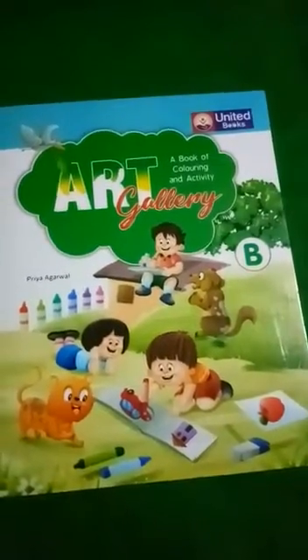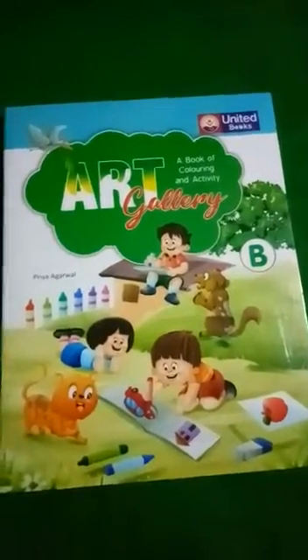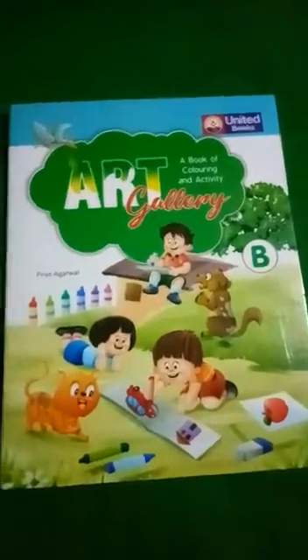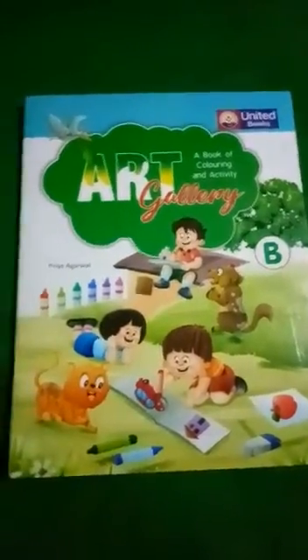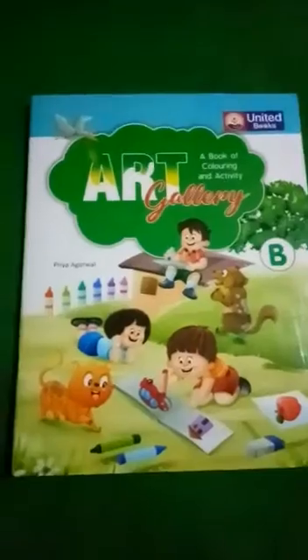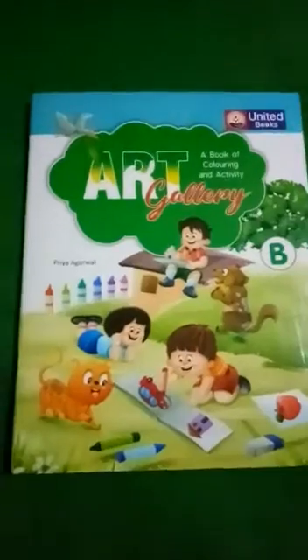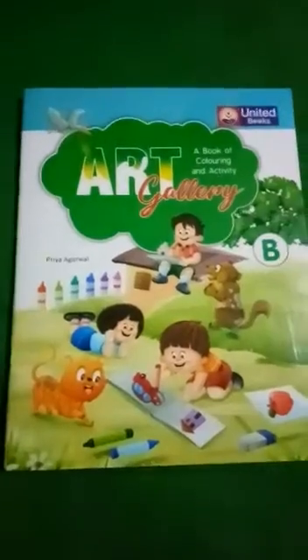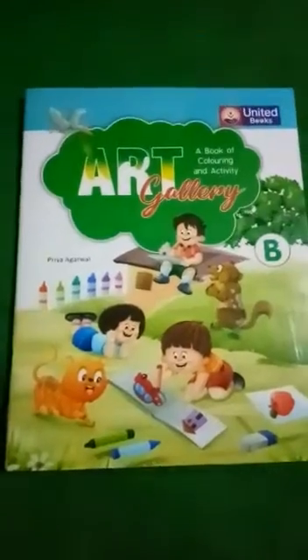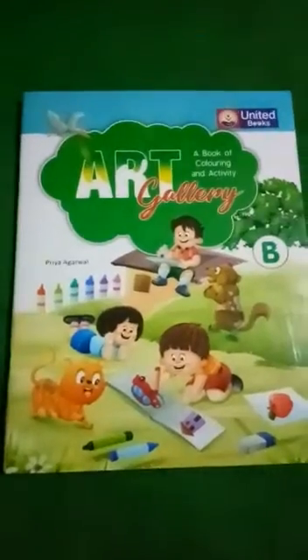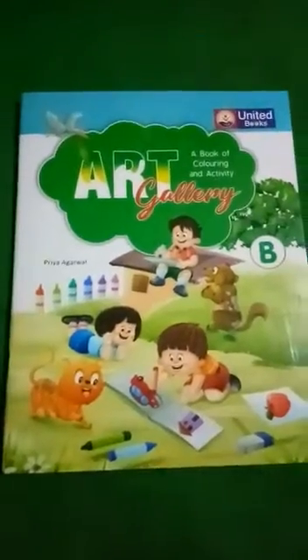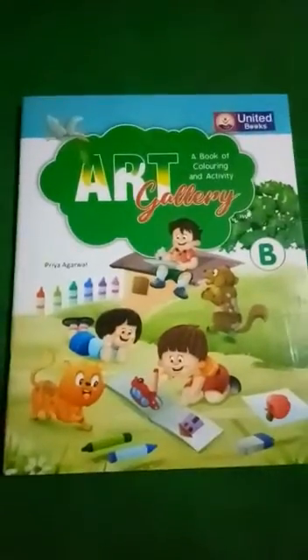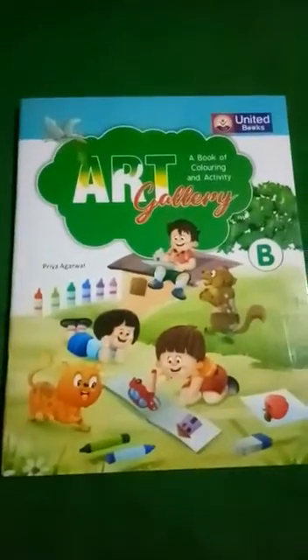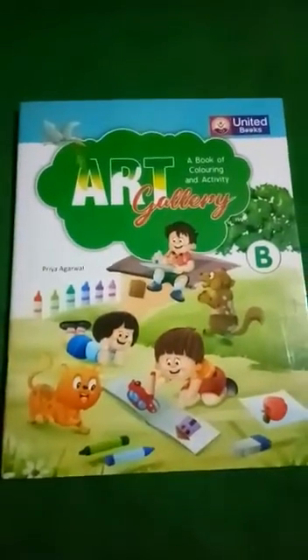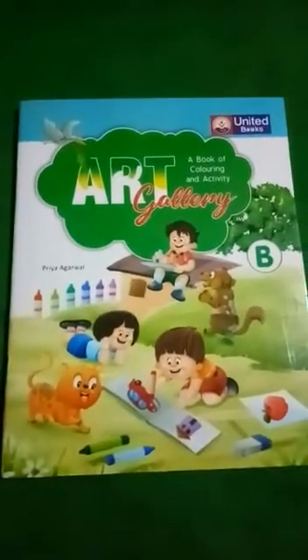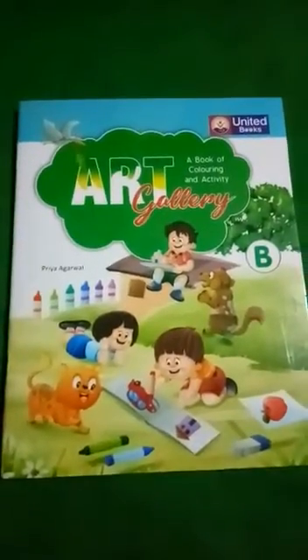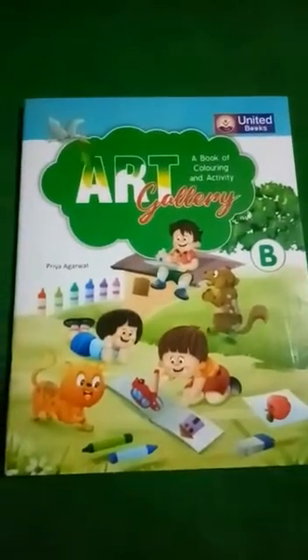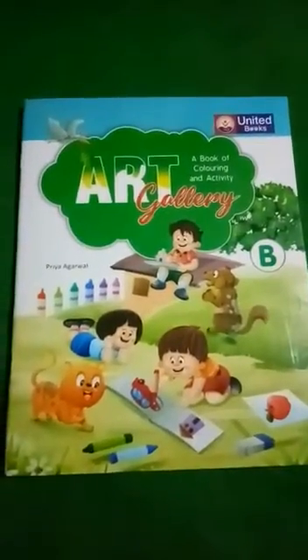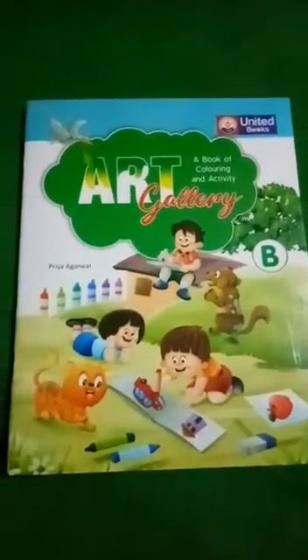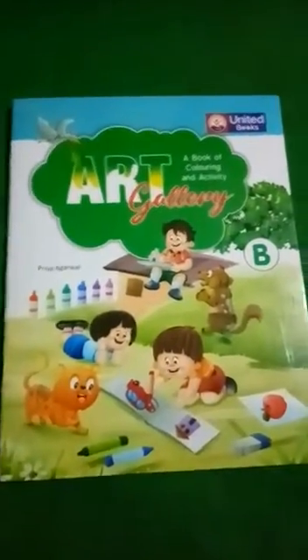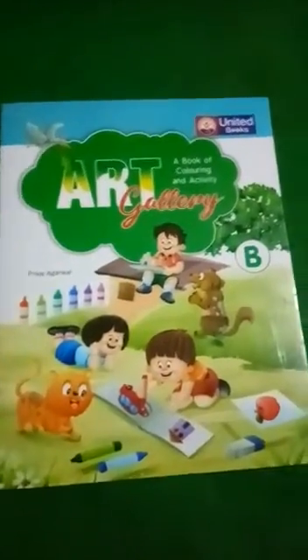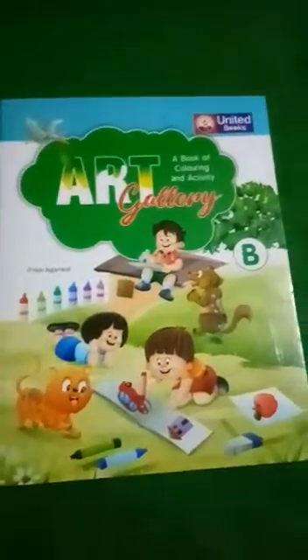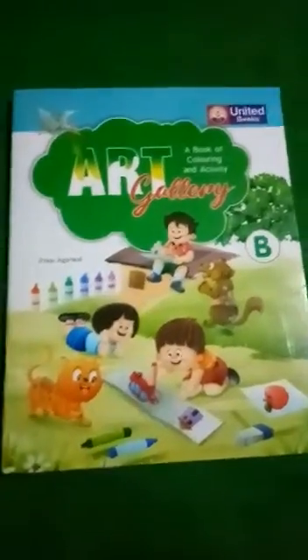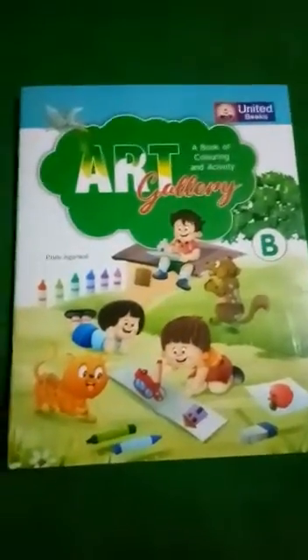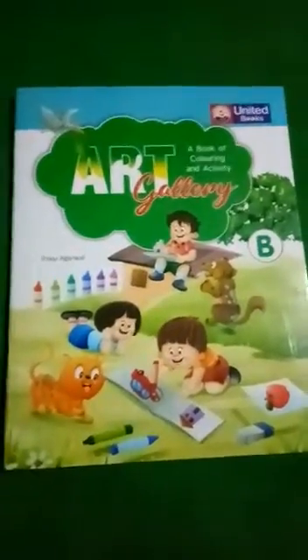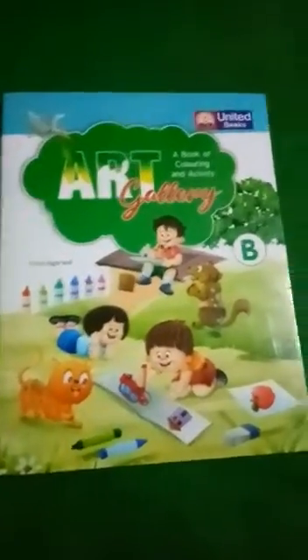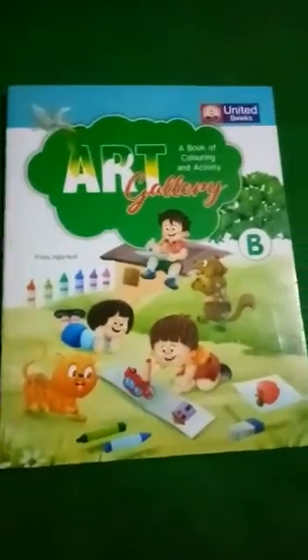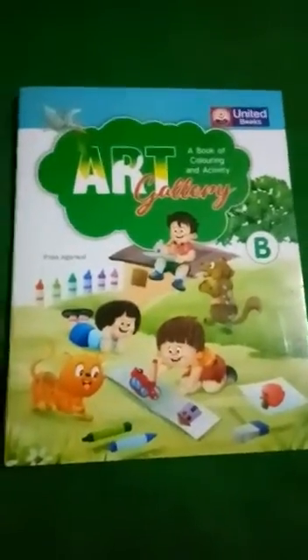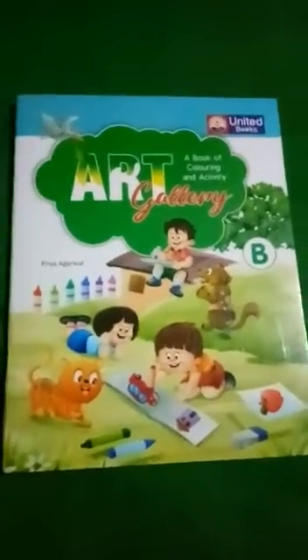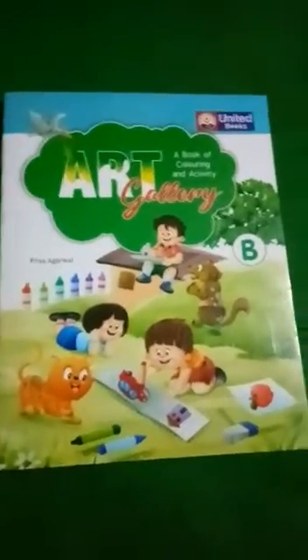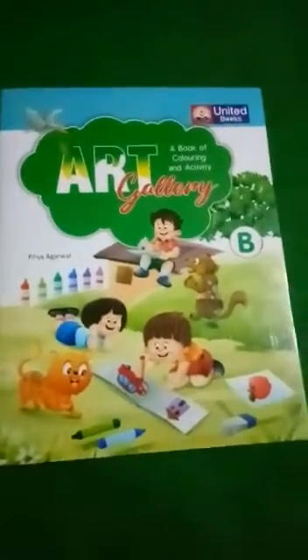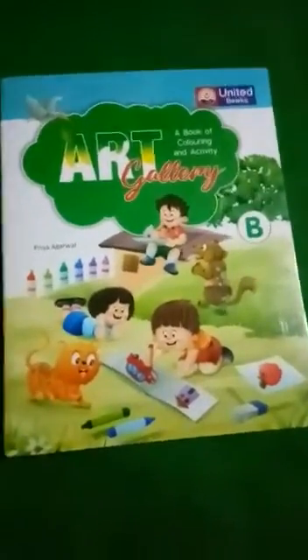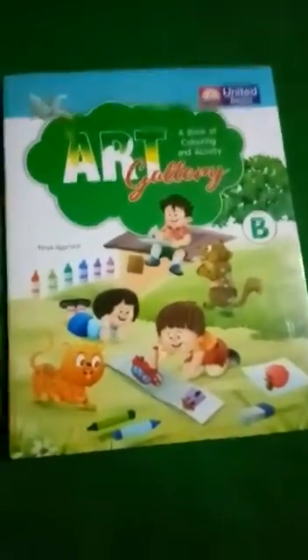Today I will teach you art part second. So let's start.